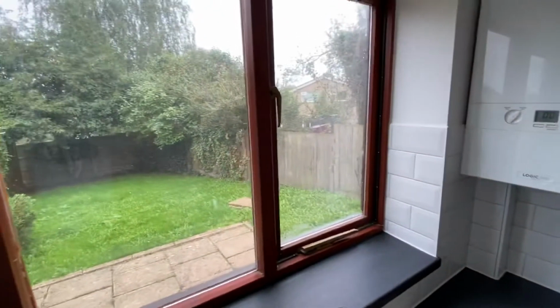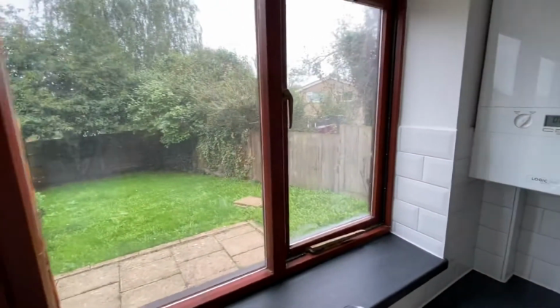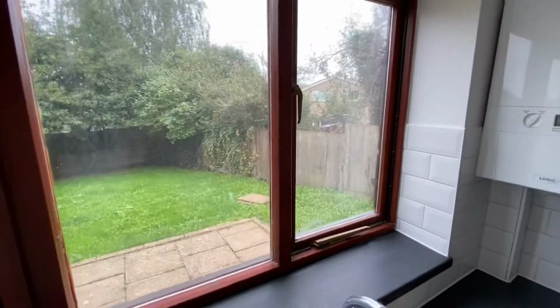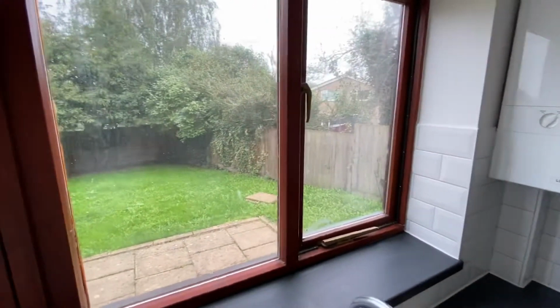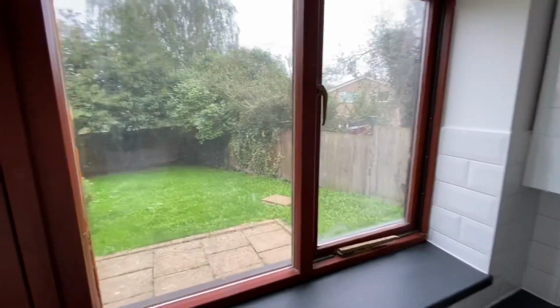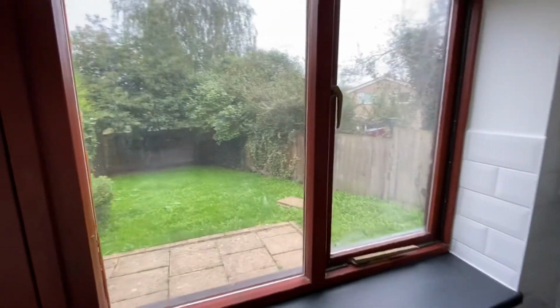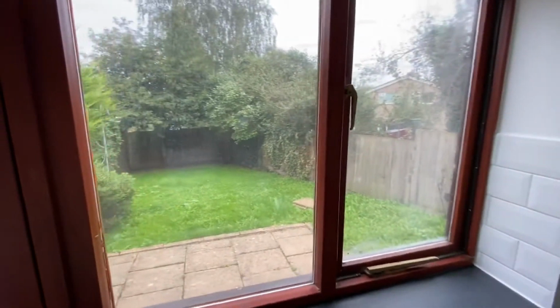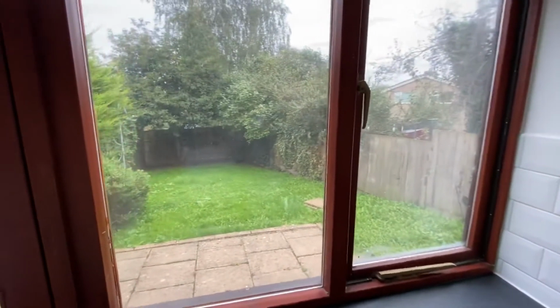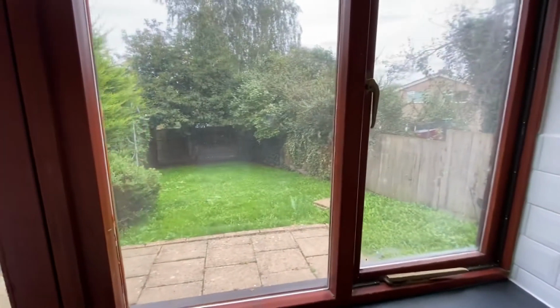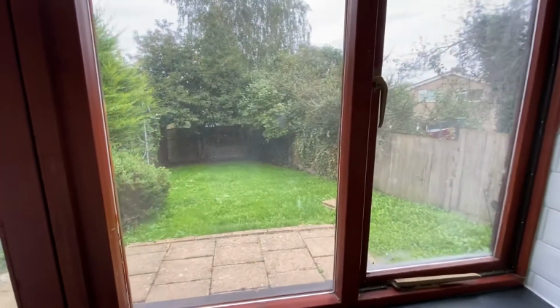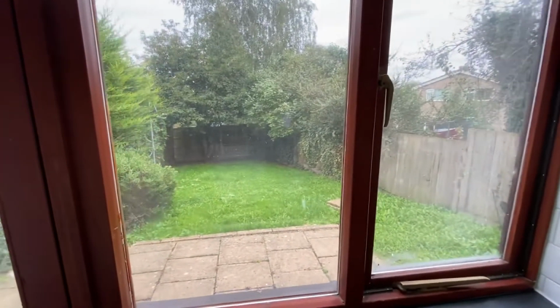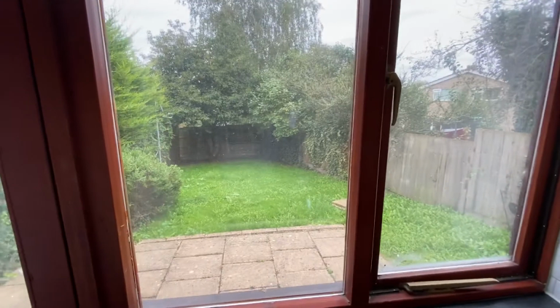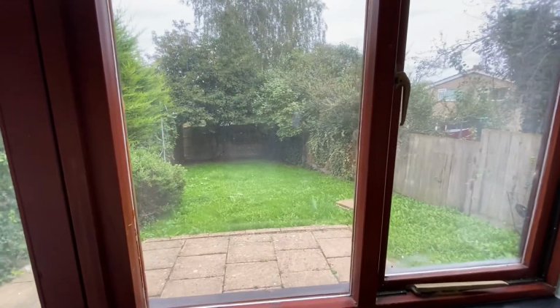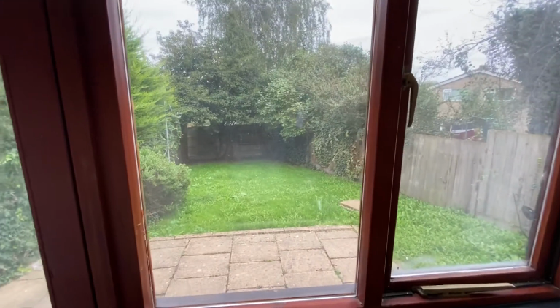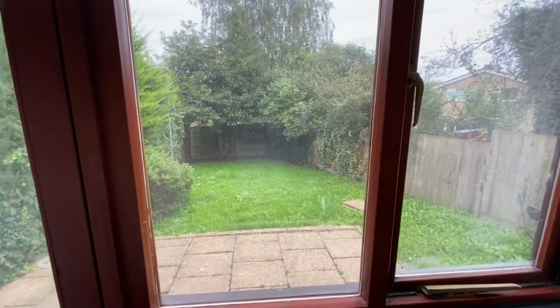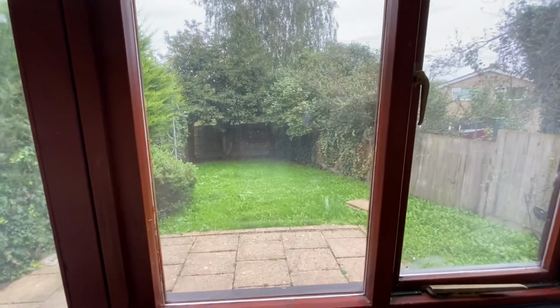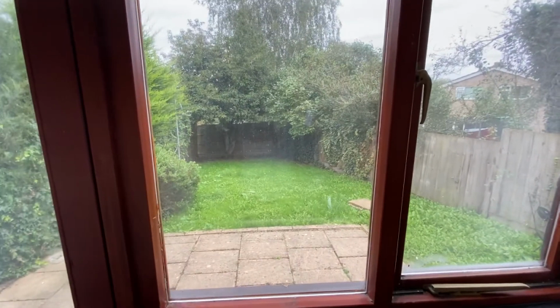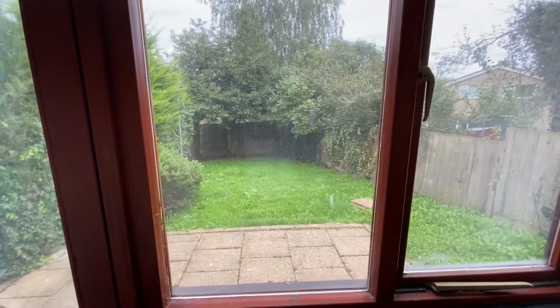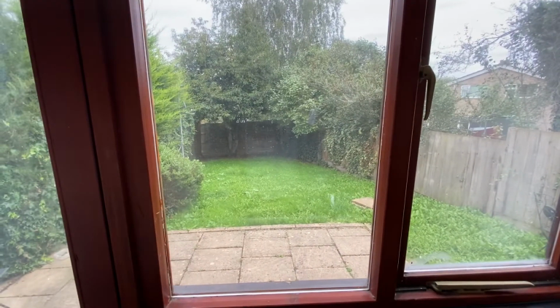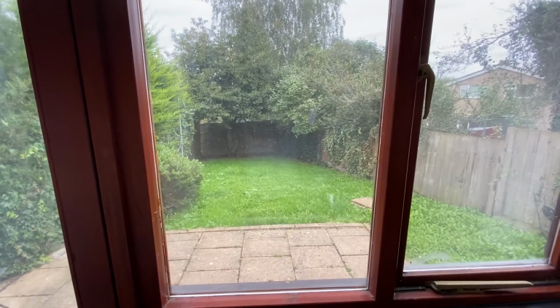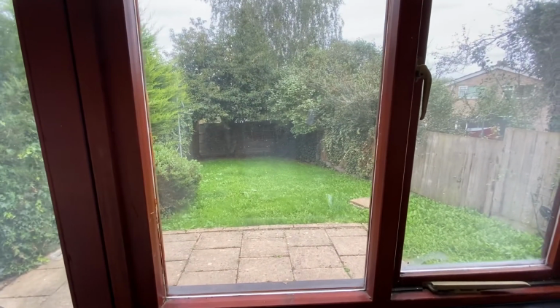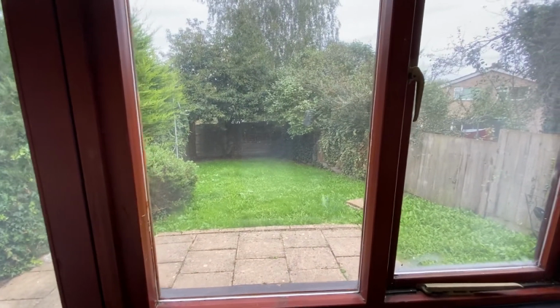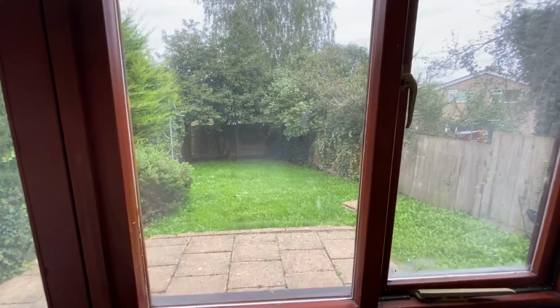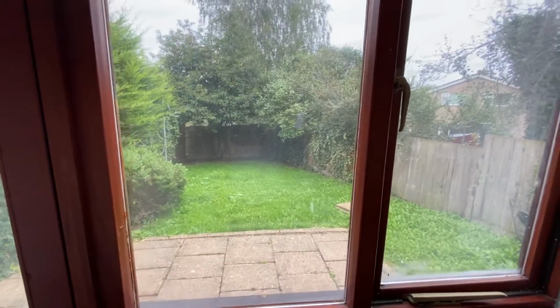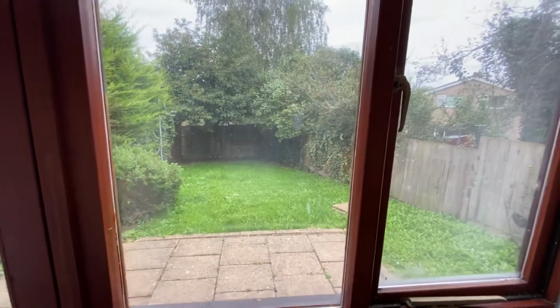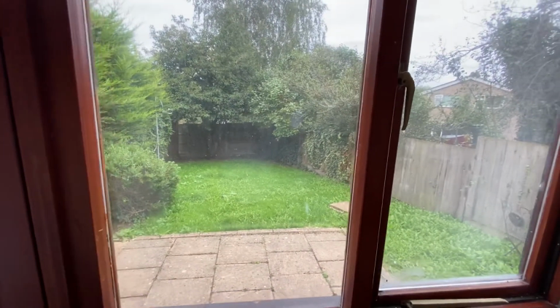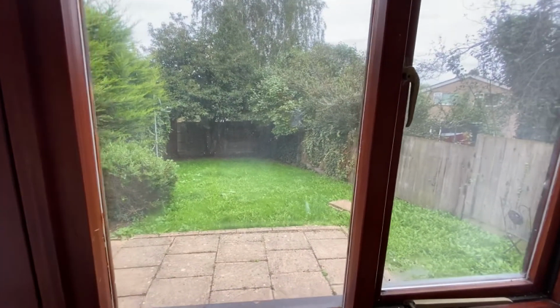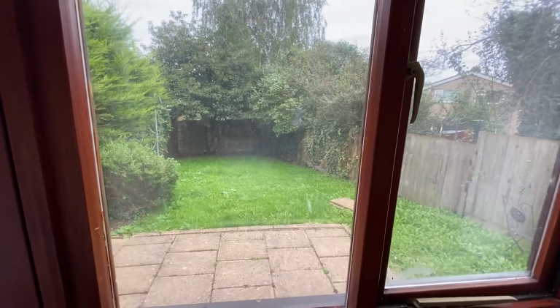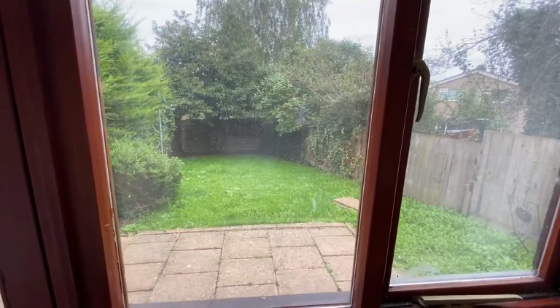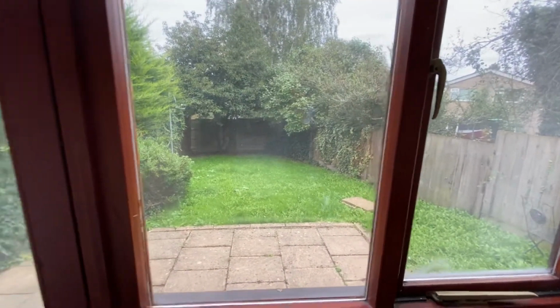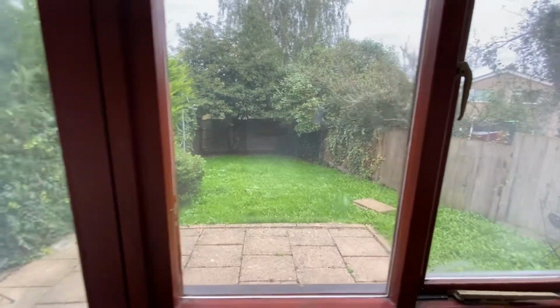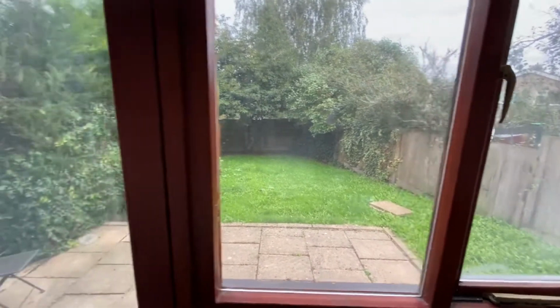And as you can see, there's an enclosed rear garden.